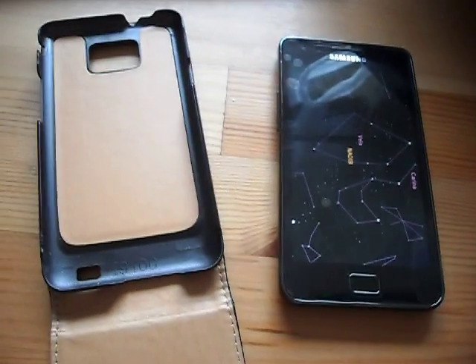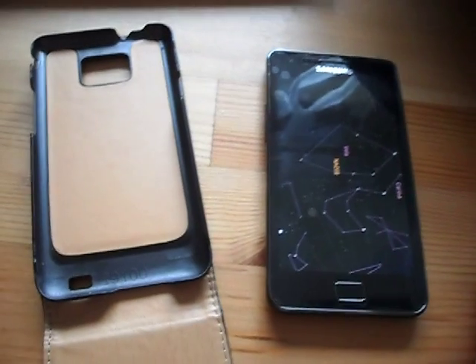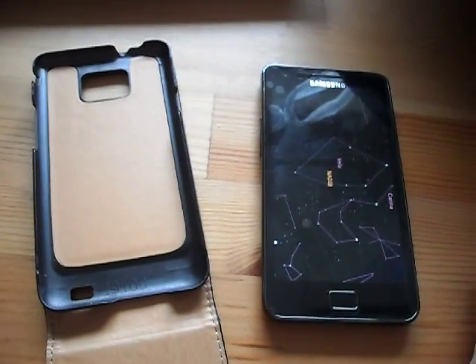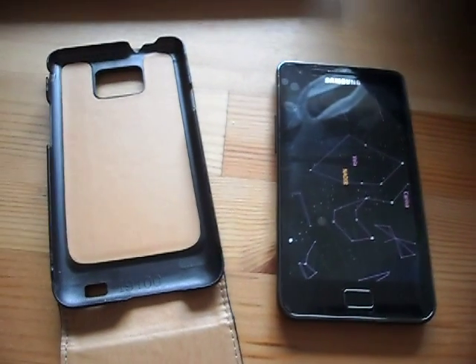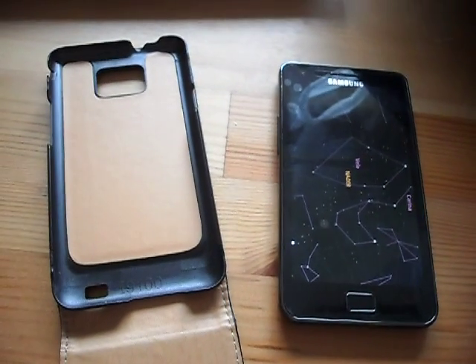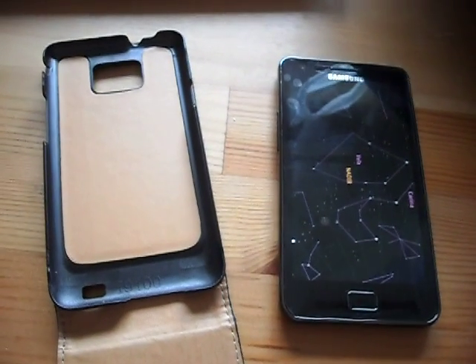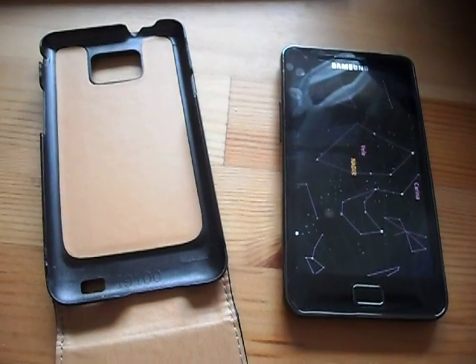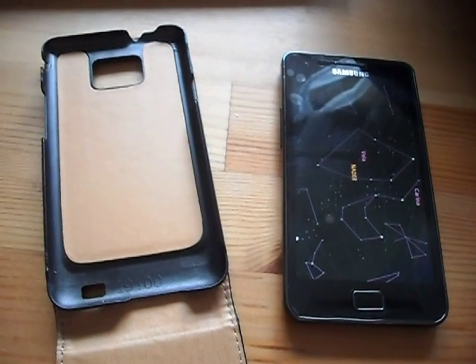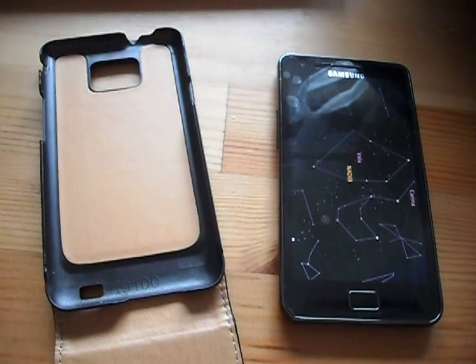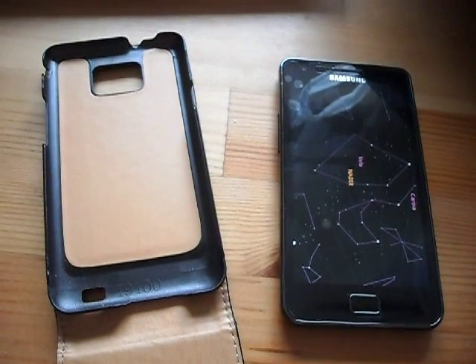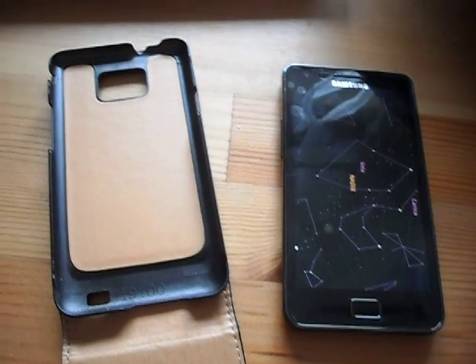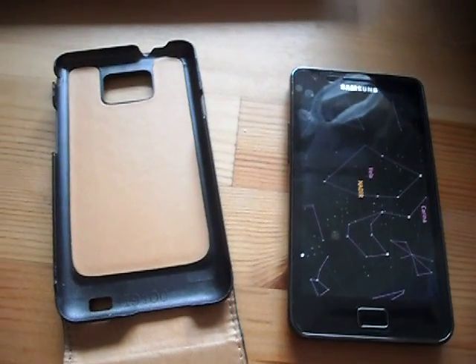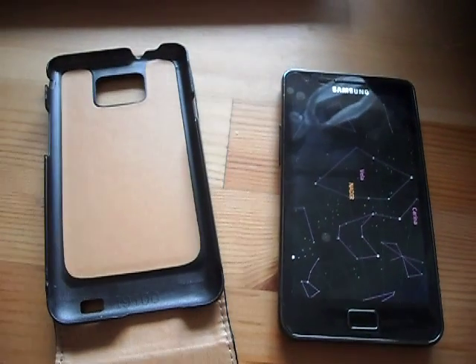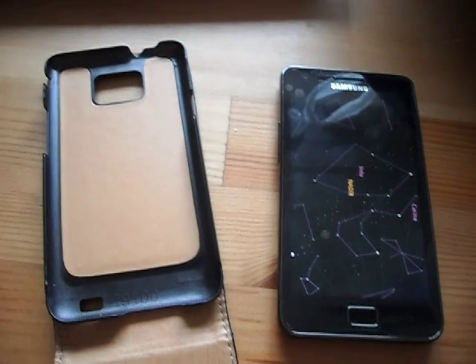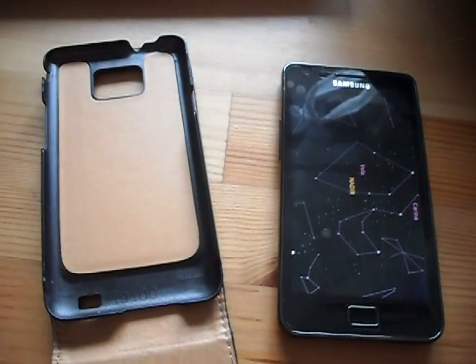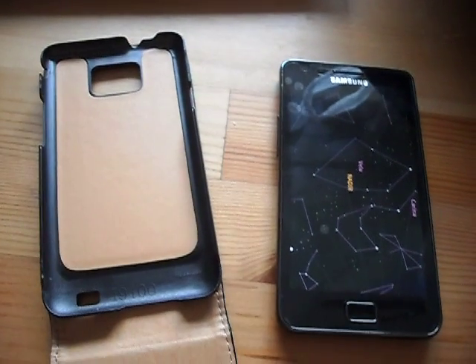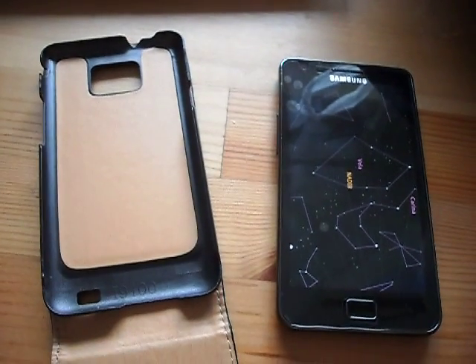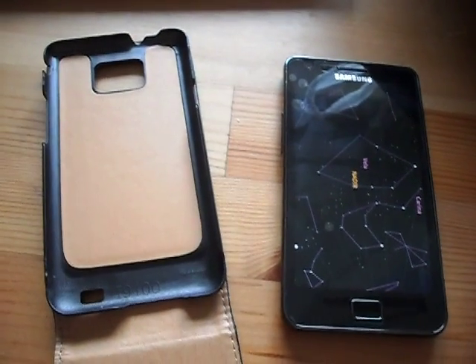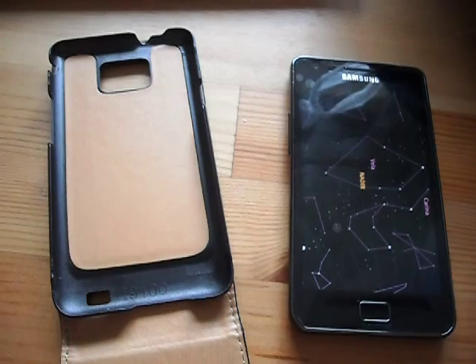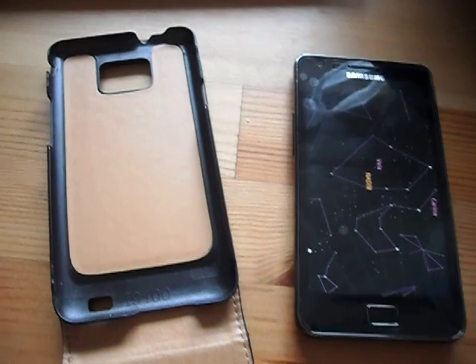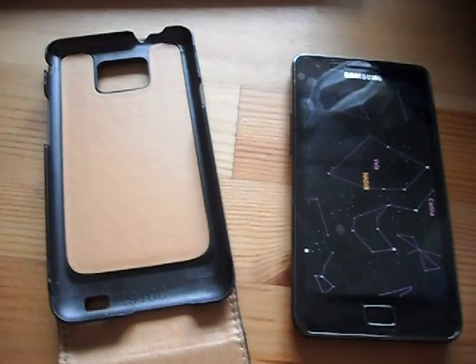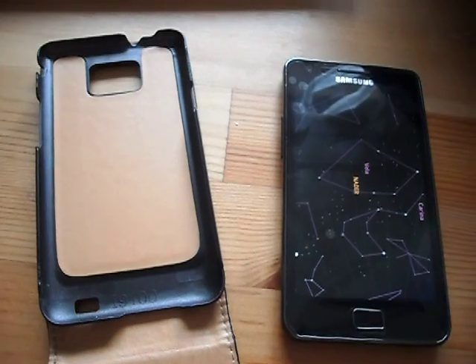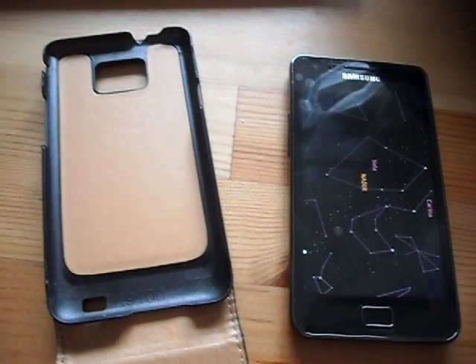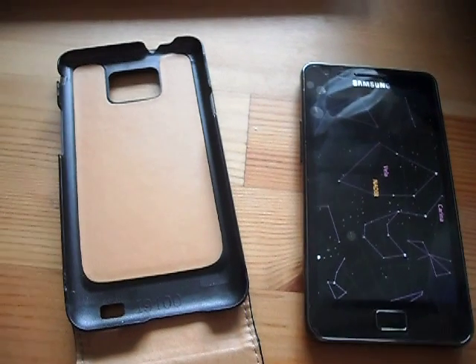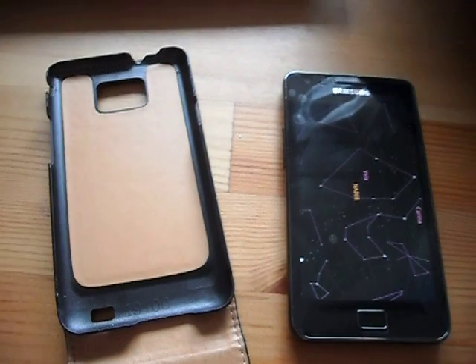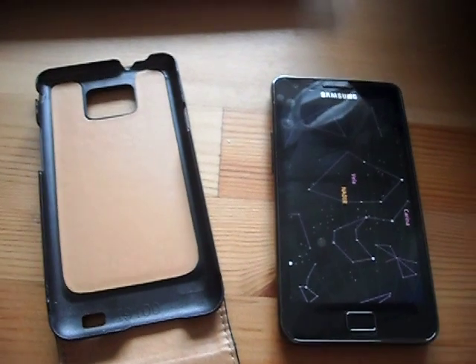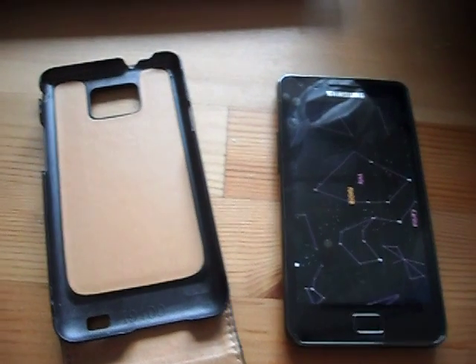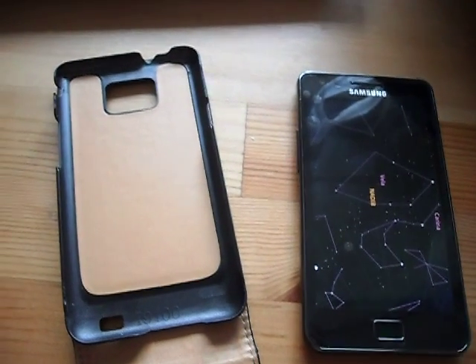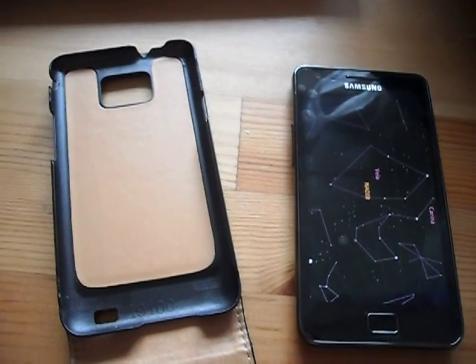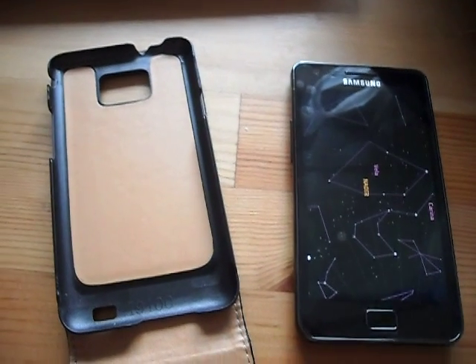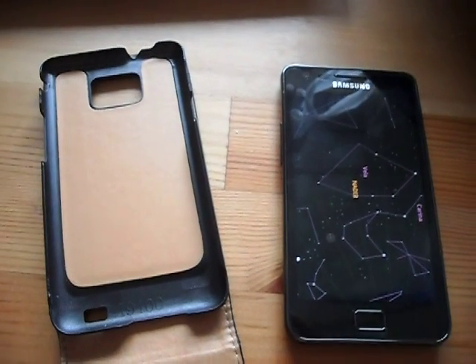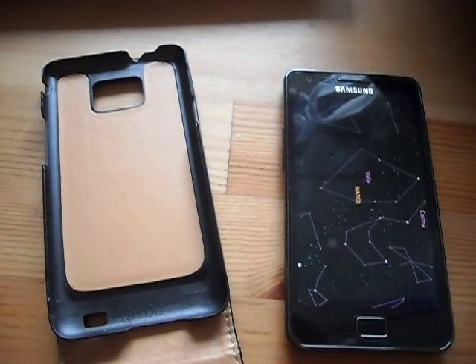So there we are — quick and easy fix, no technical know-how needed. Job done. Happy stargazing.